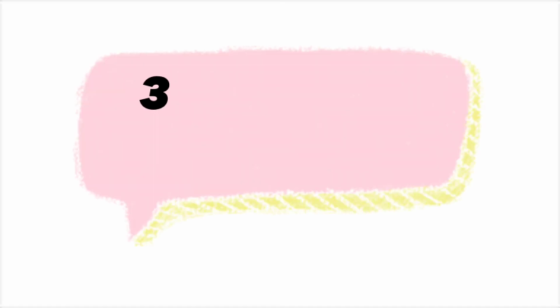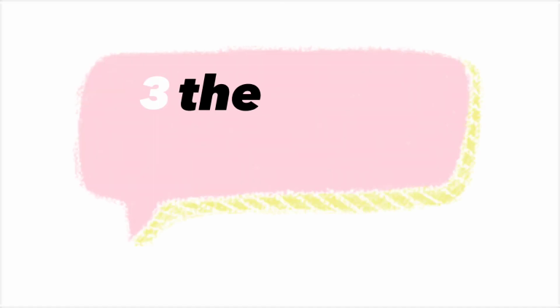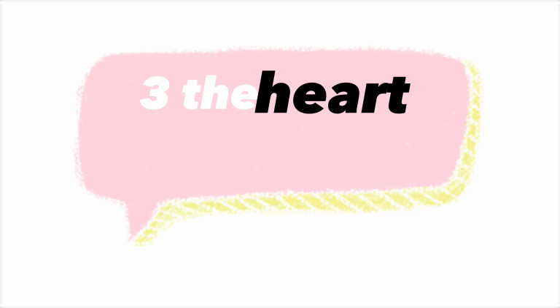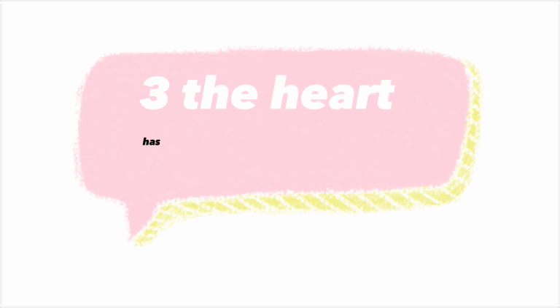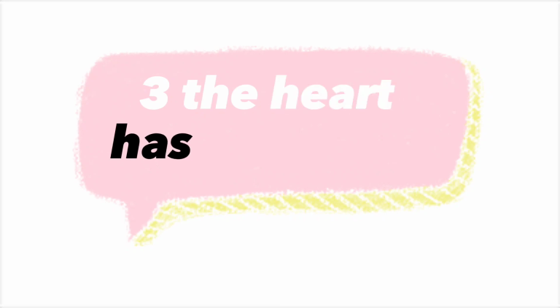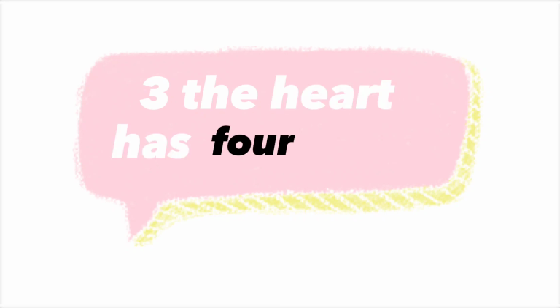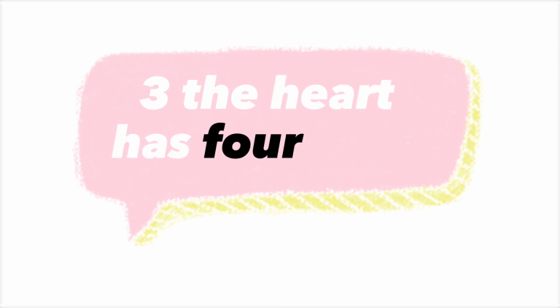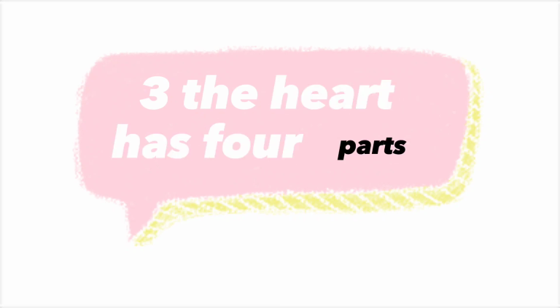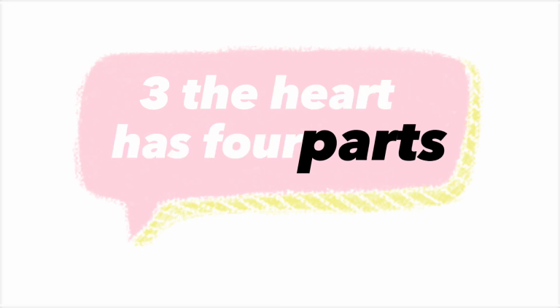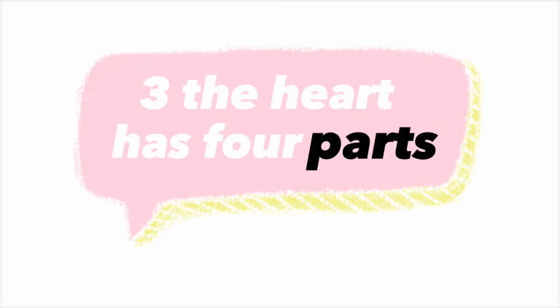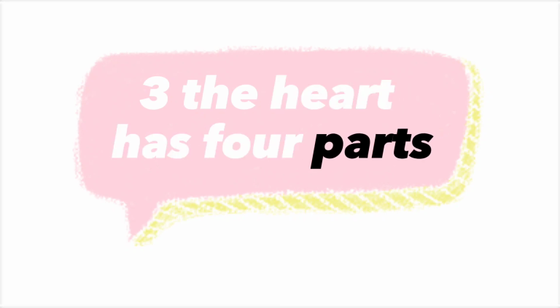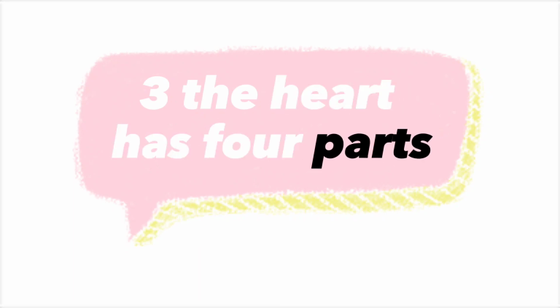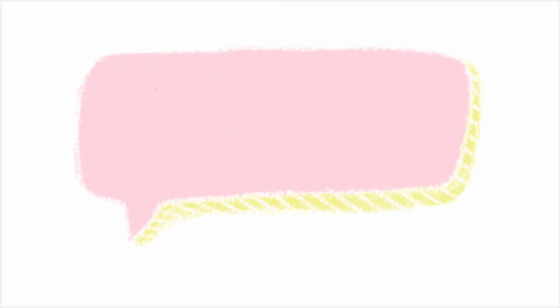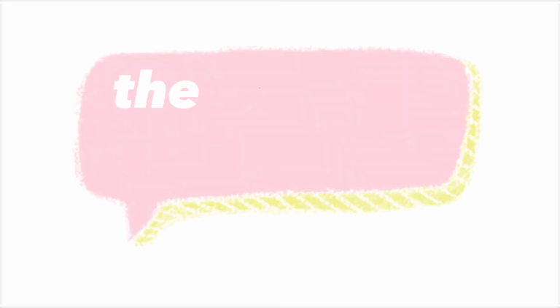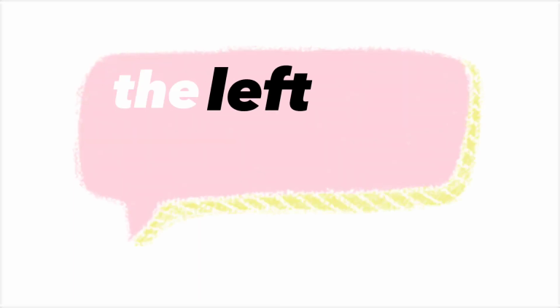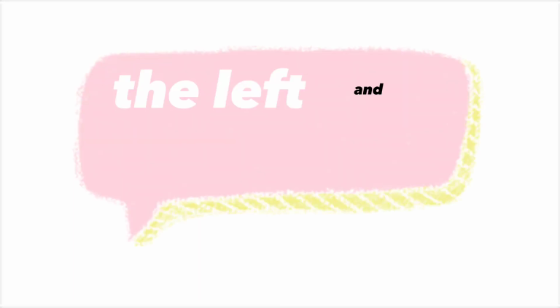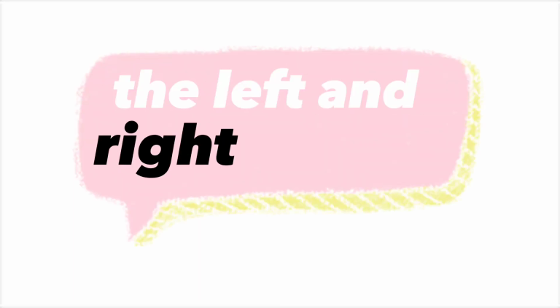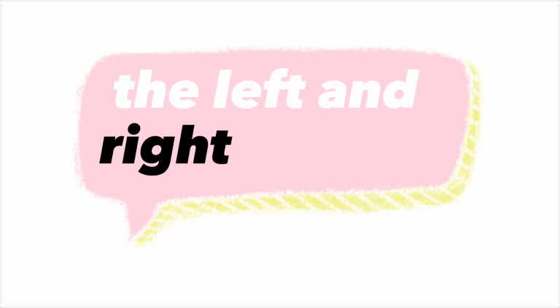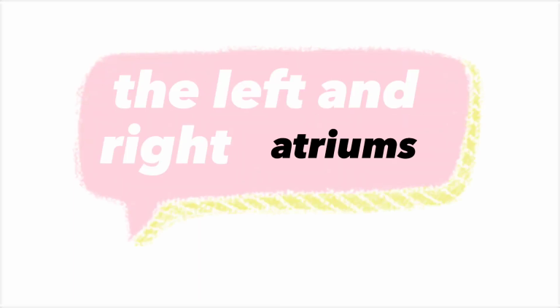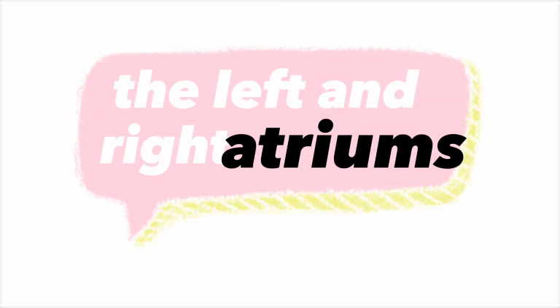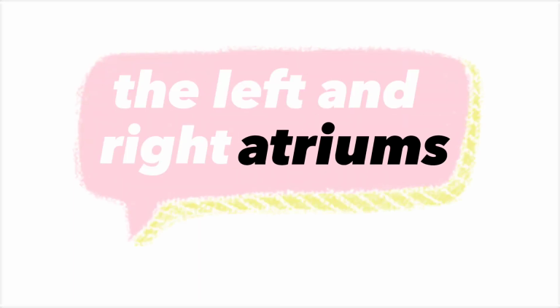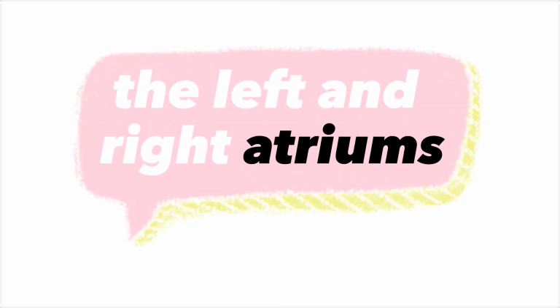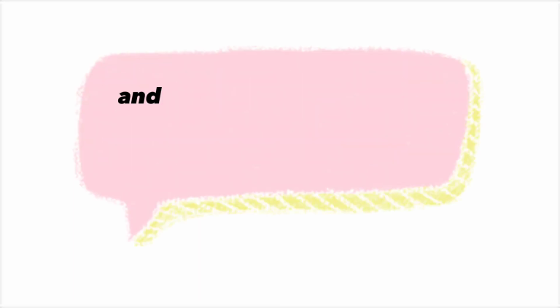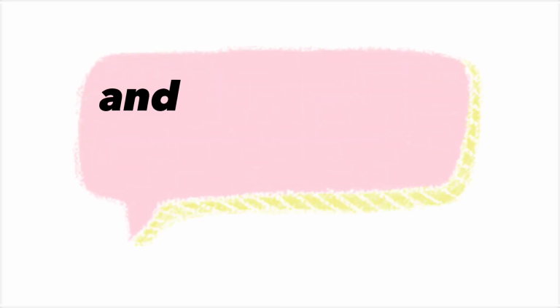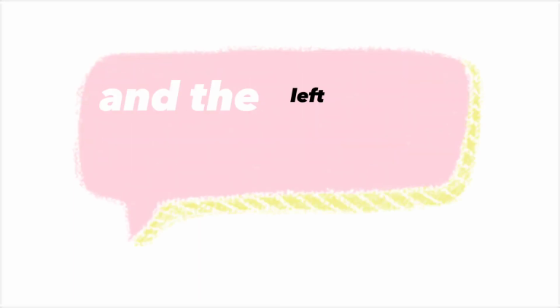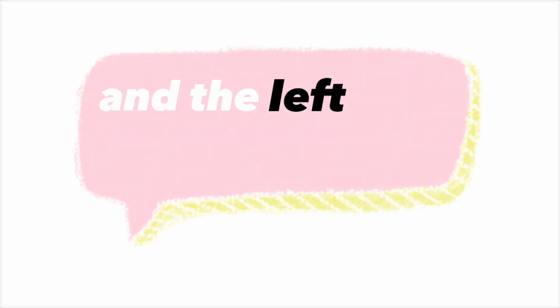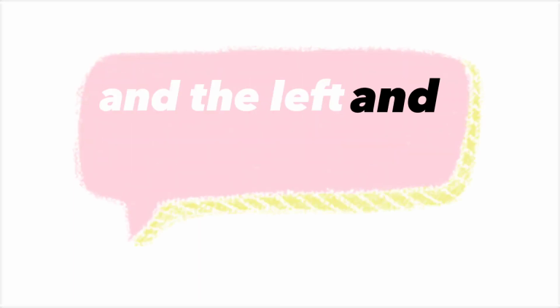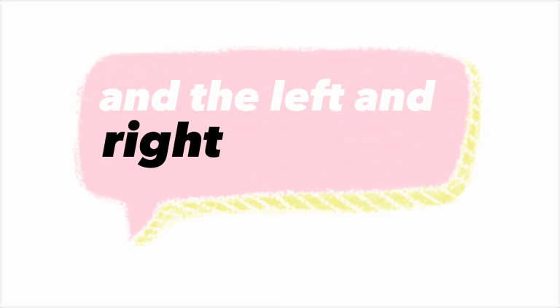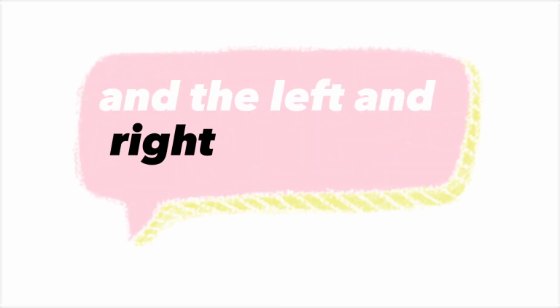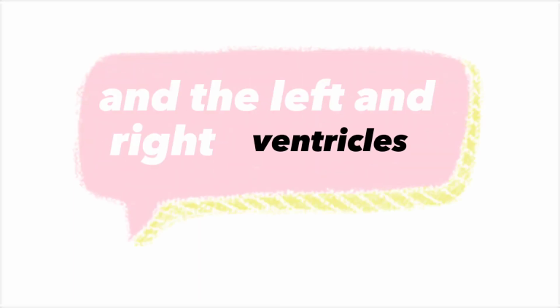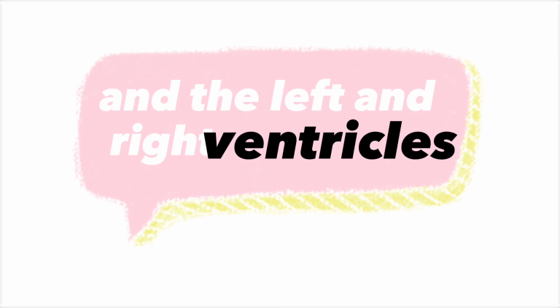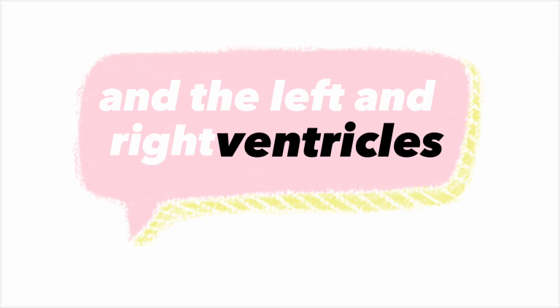The heart has four parts: the left and right atriums, and the left and right ventricles.